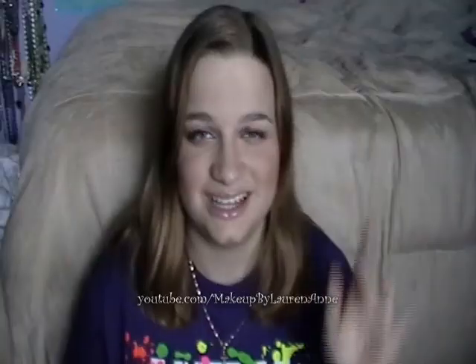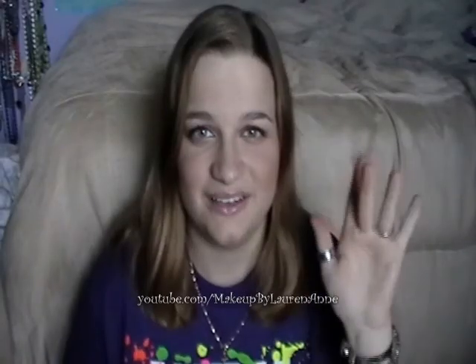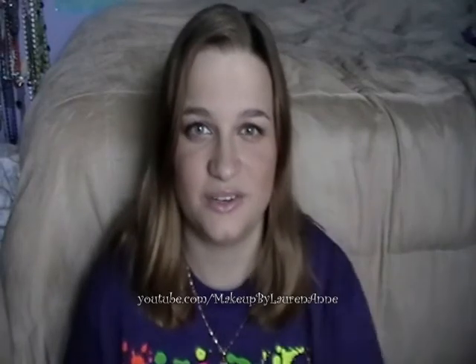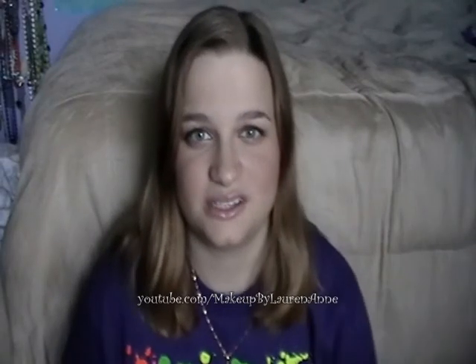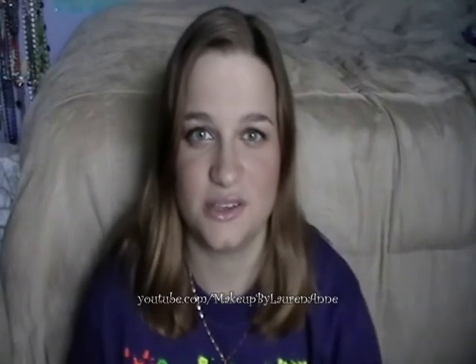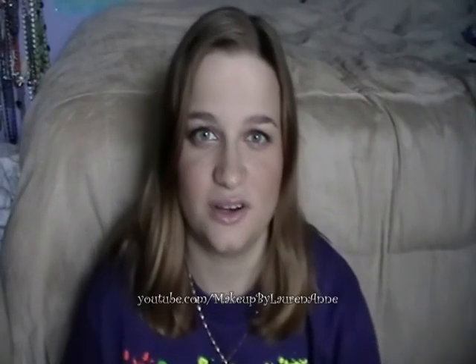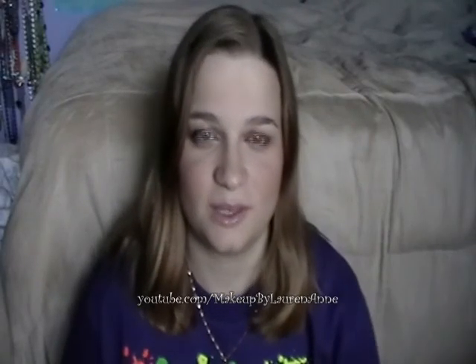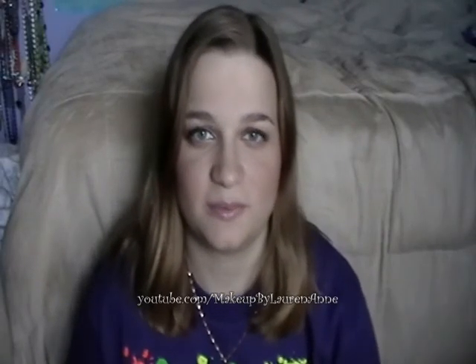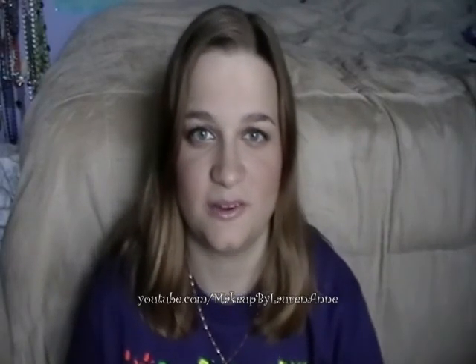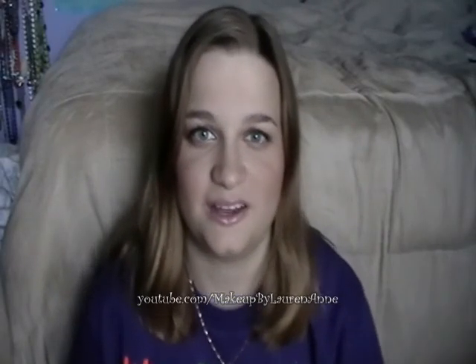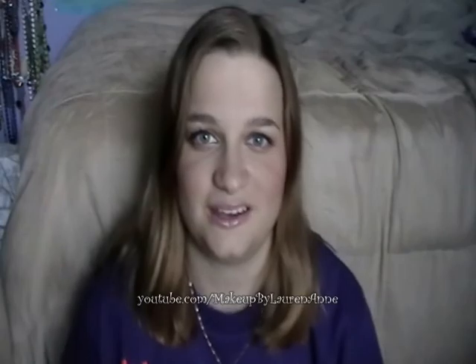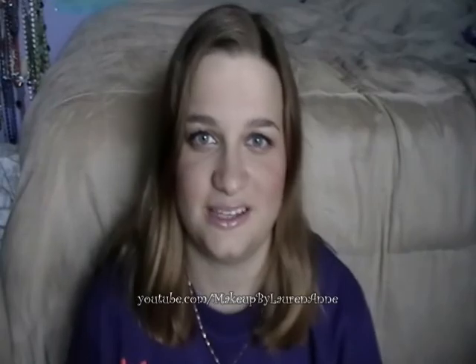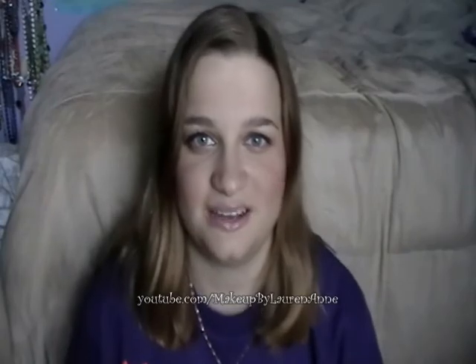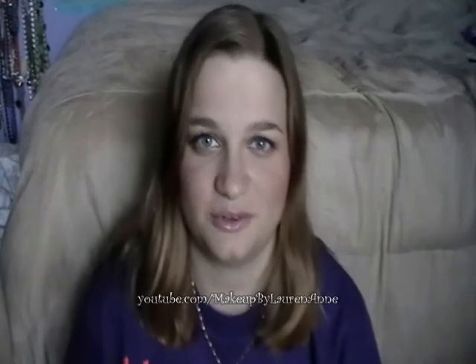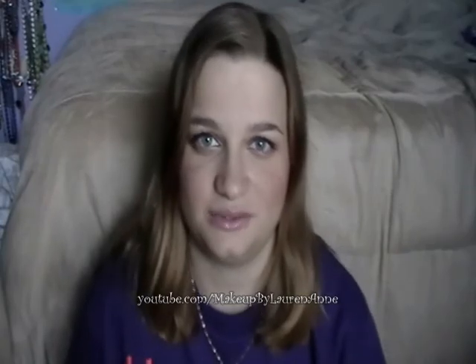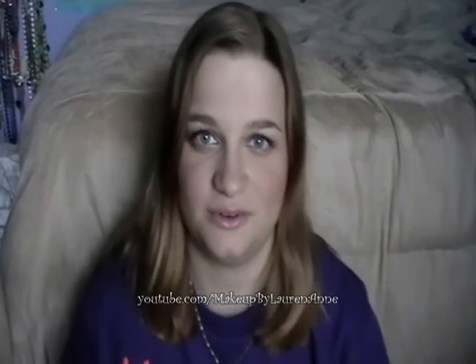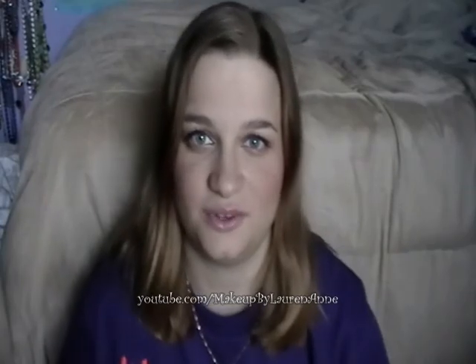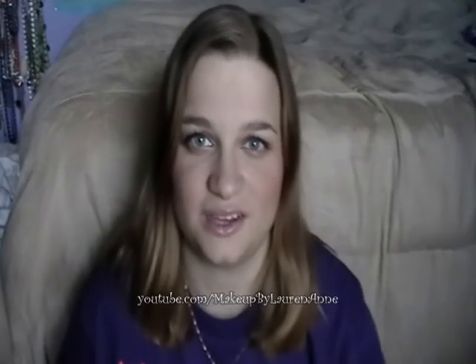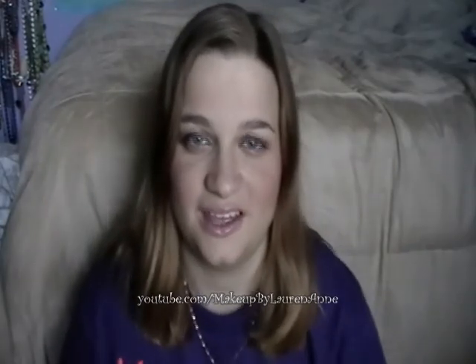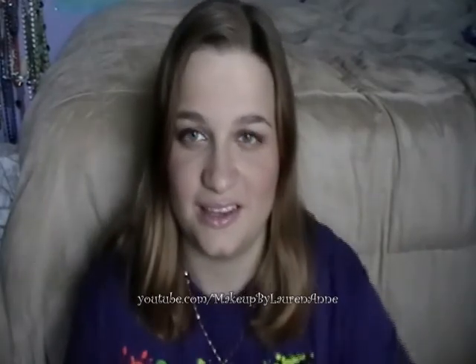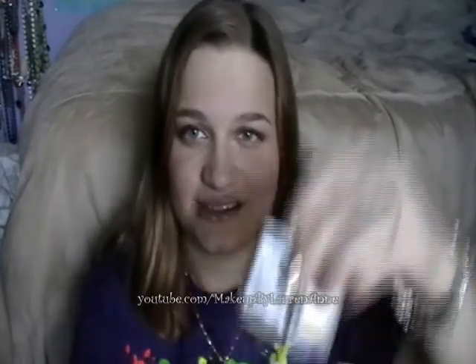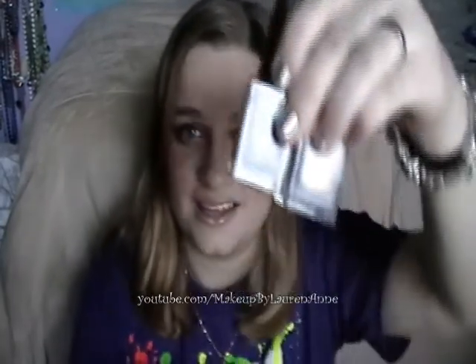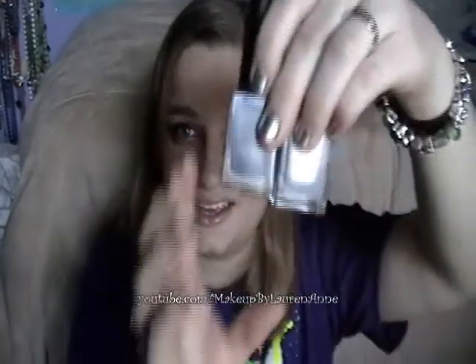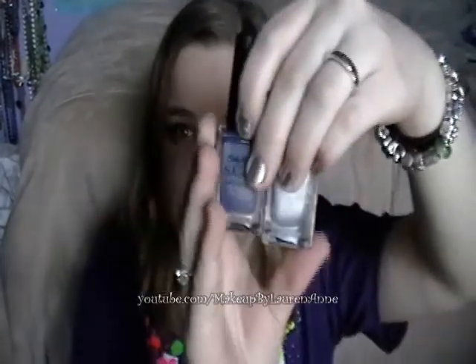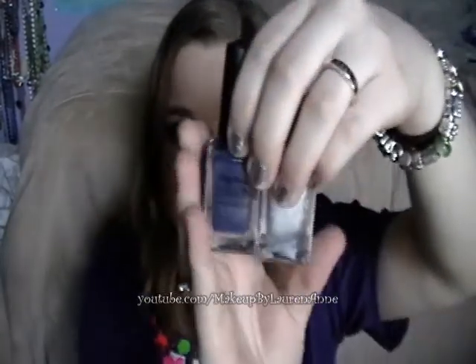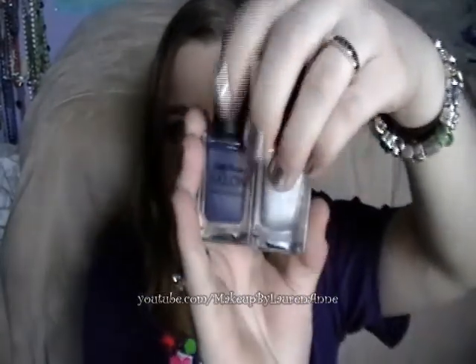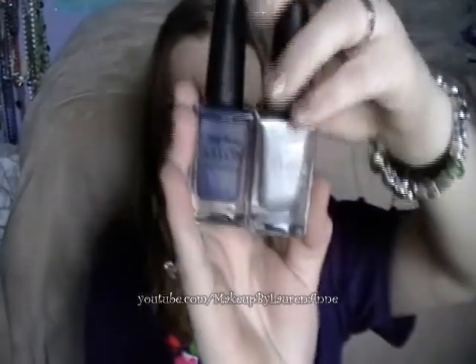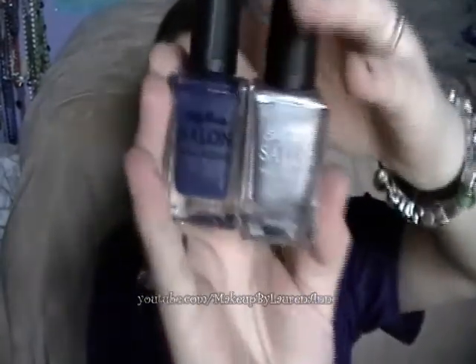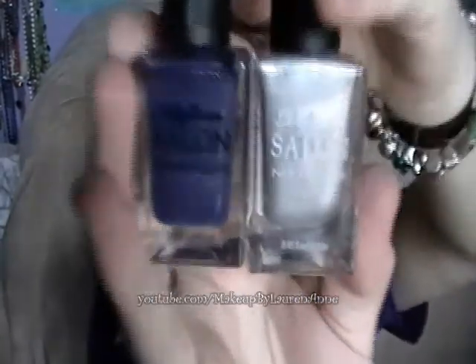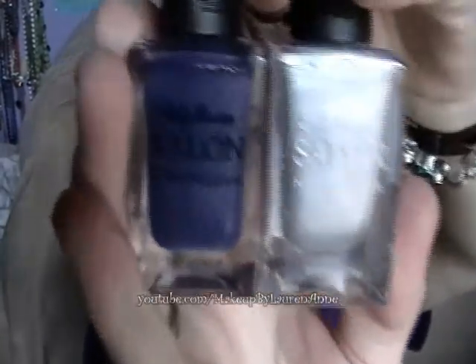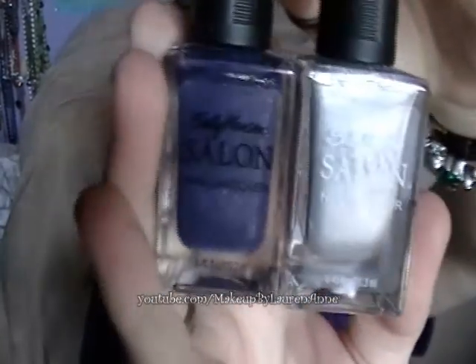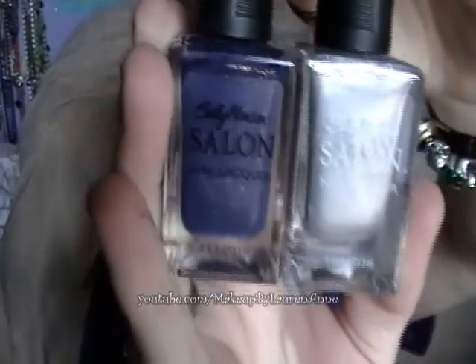Hey everyone, this is Lauren of MakeupByLauren and today I'm going to be reviewing the Sally Hansen Salon nail polishes.